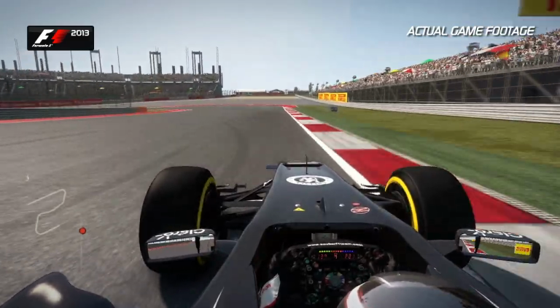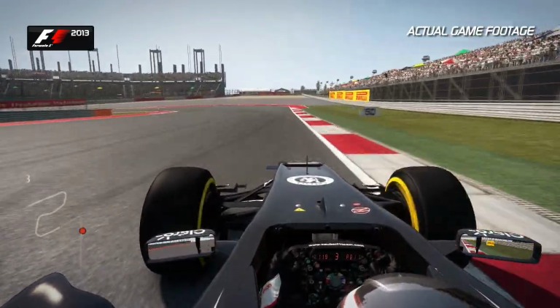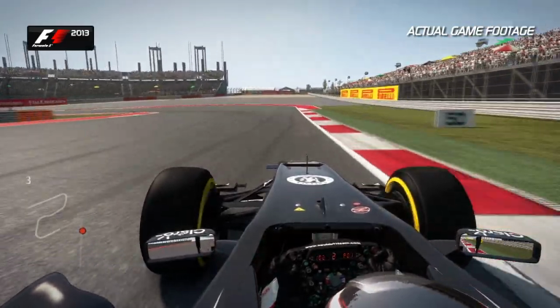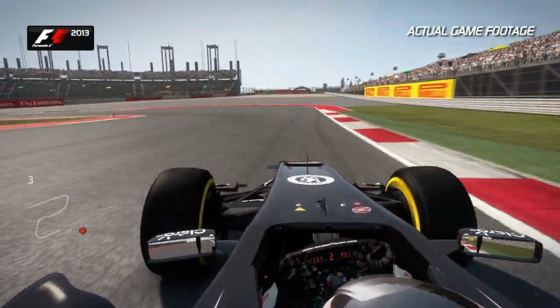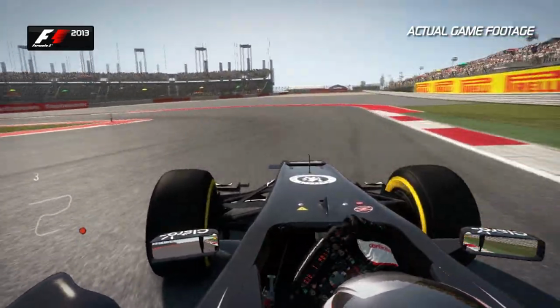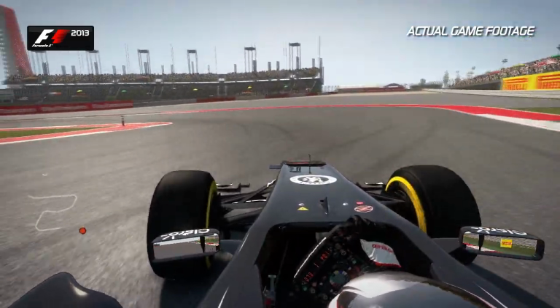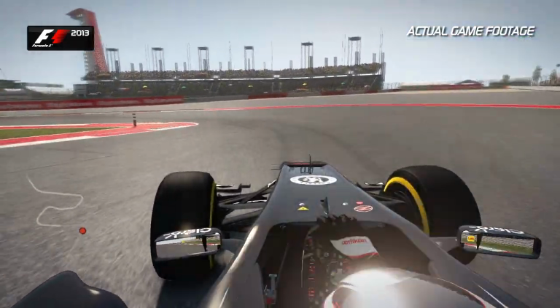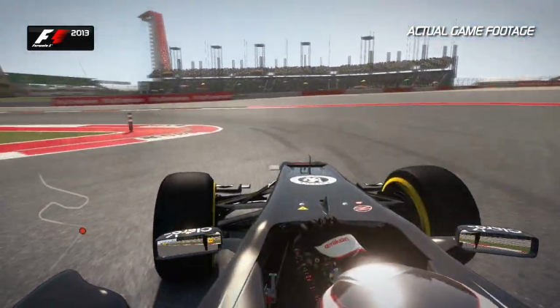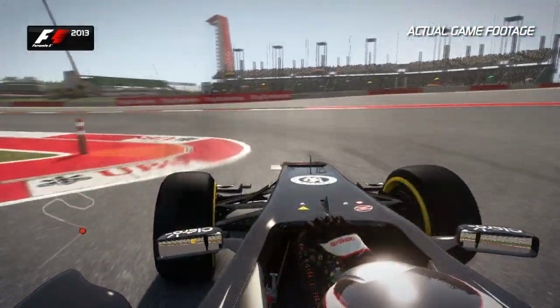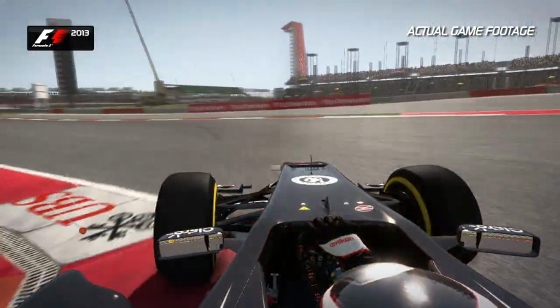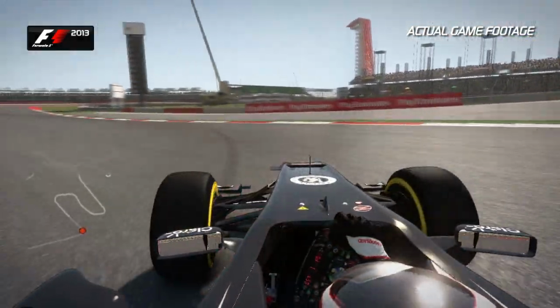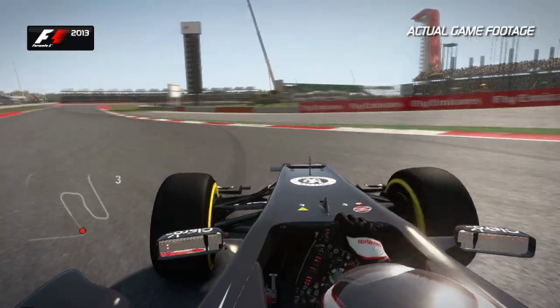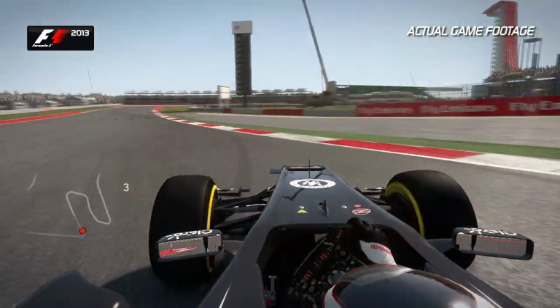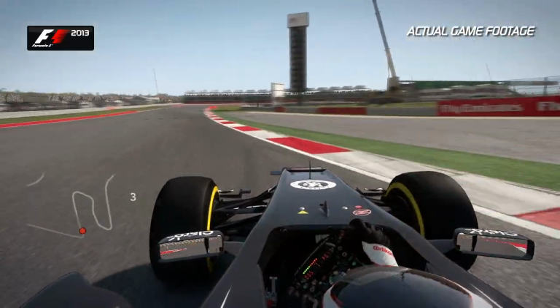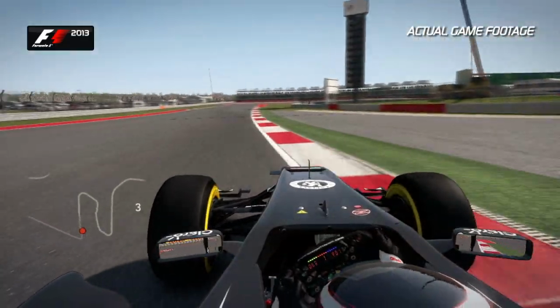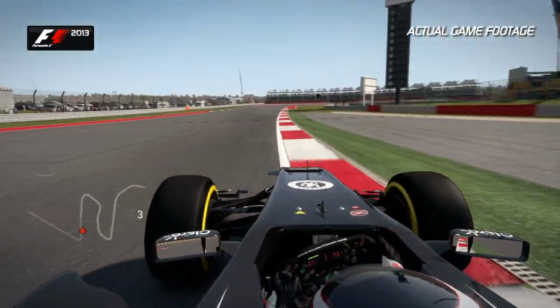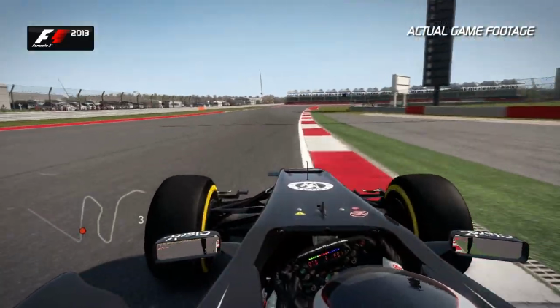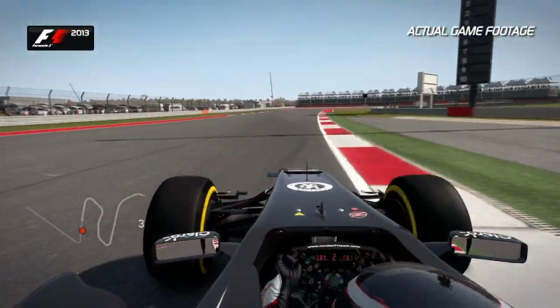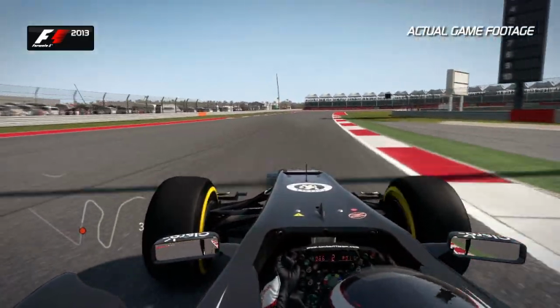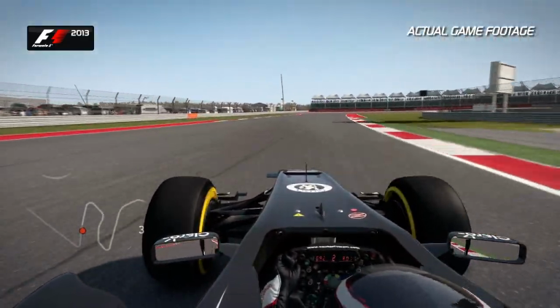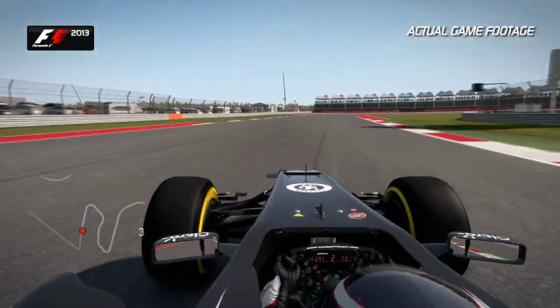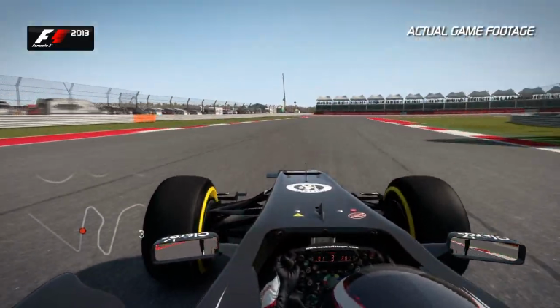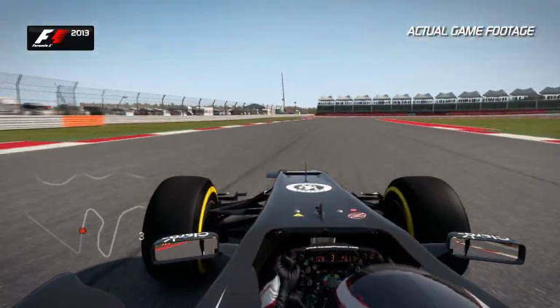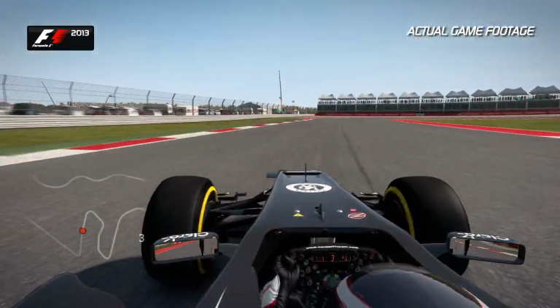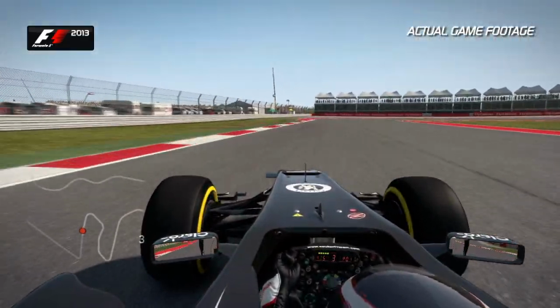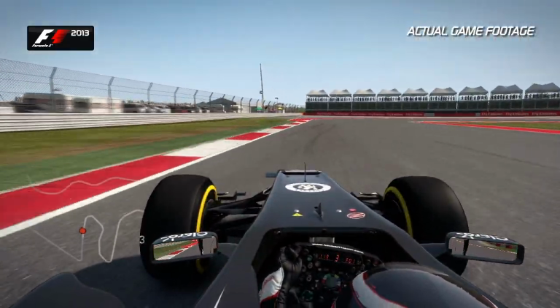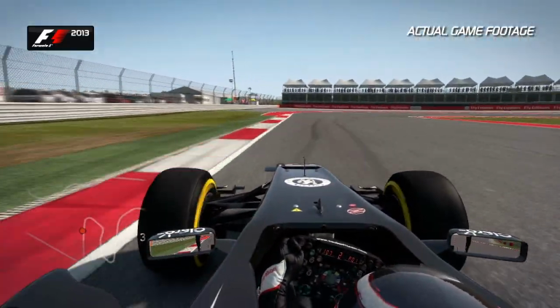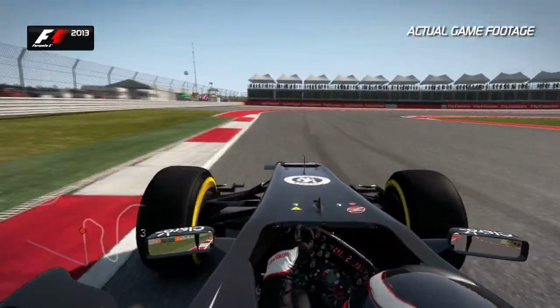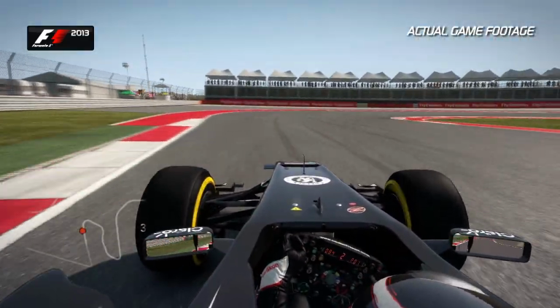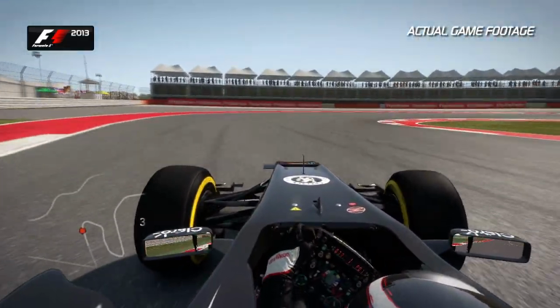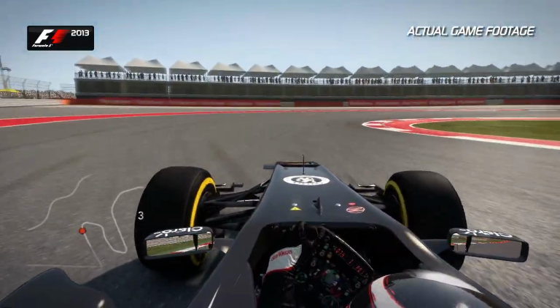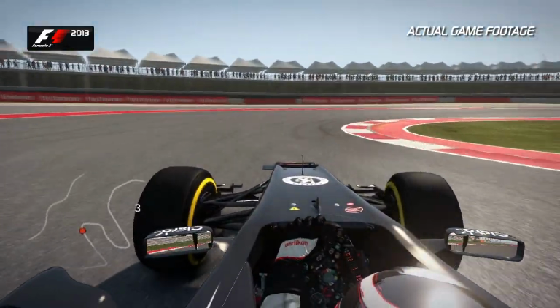Sacrifice the exit slightly, bring it back over to the left so that you can open up this double right-hand corner of Turns 13 and 14.